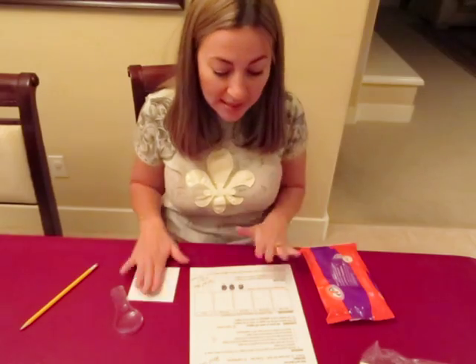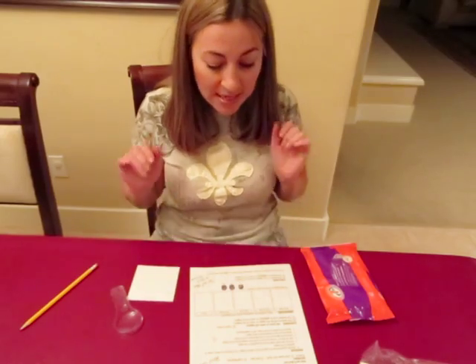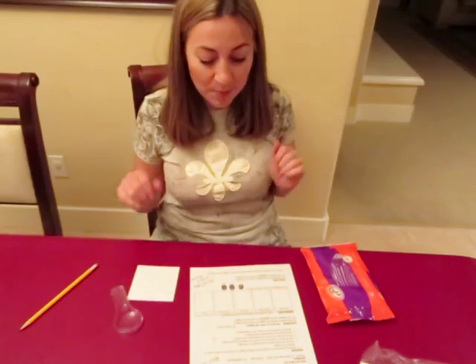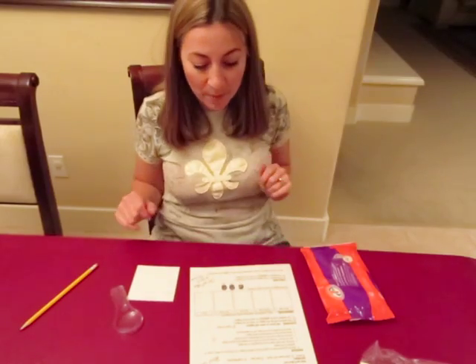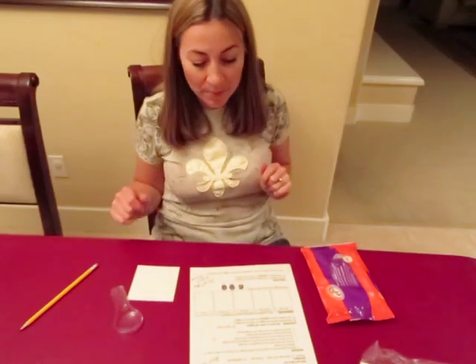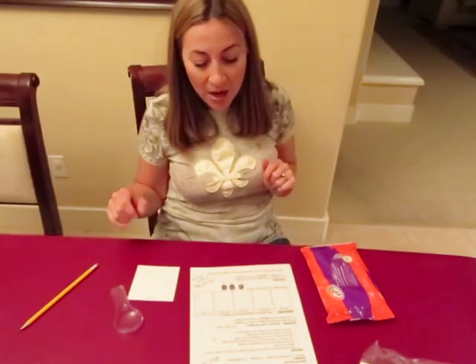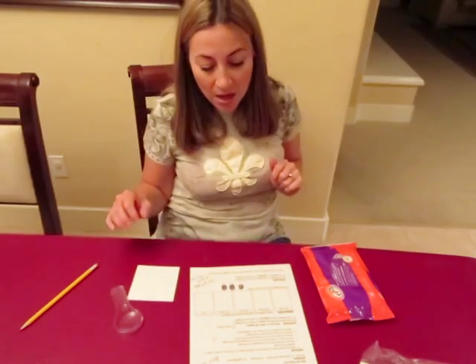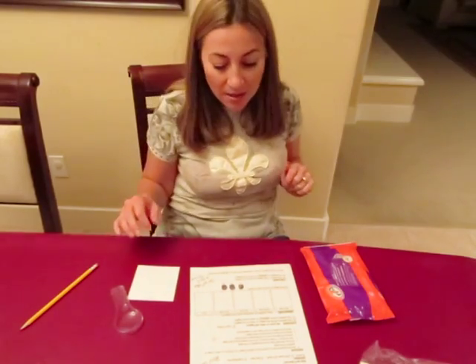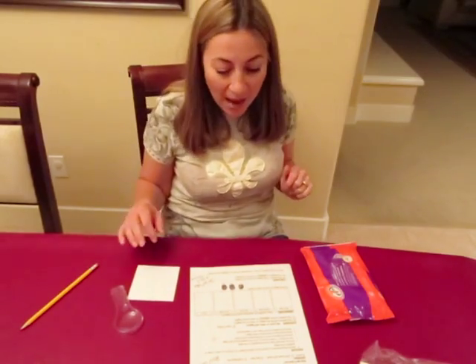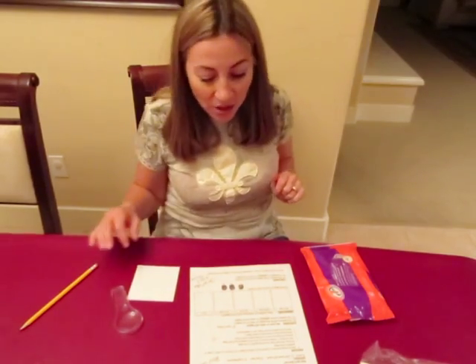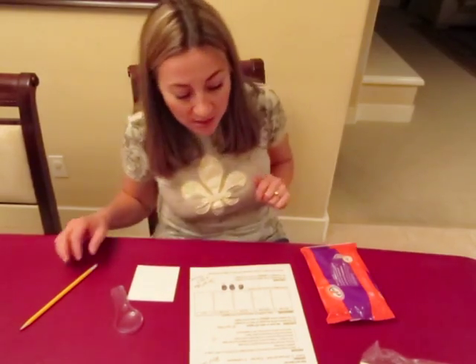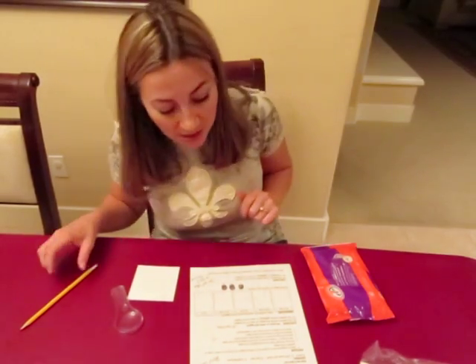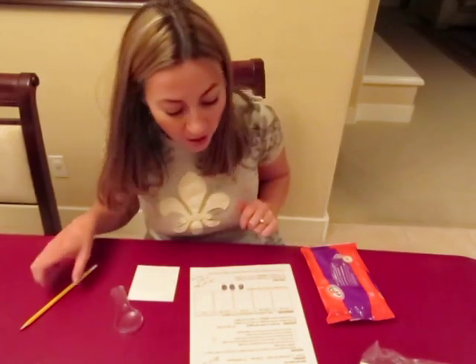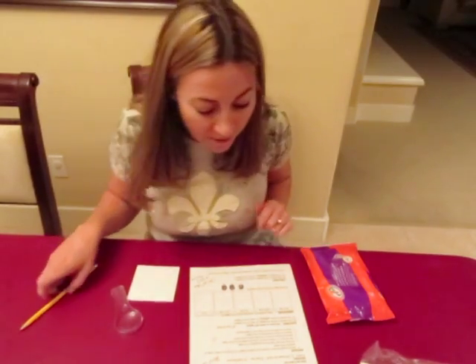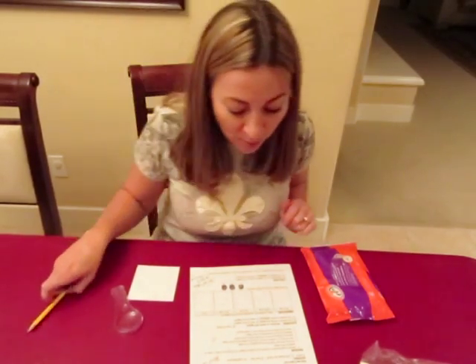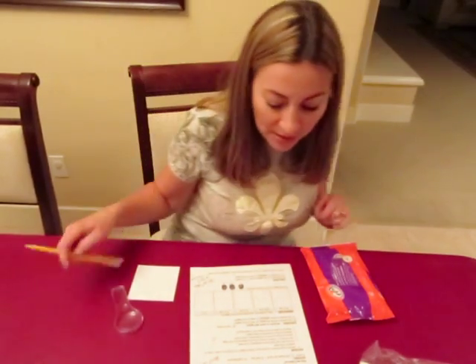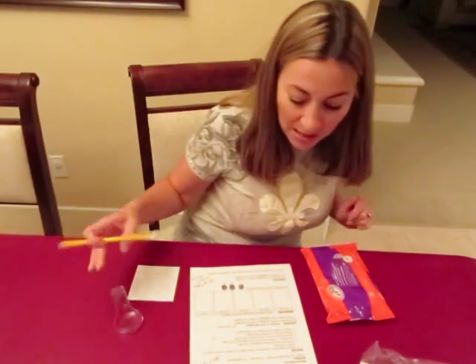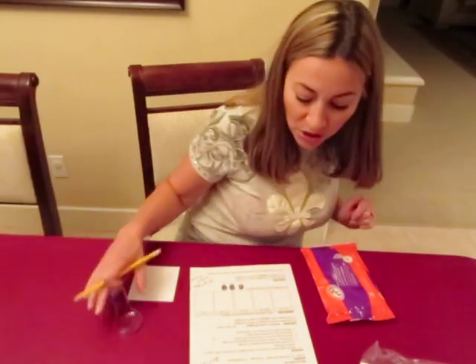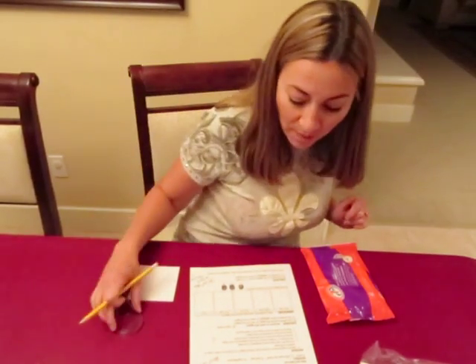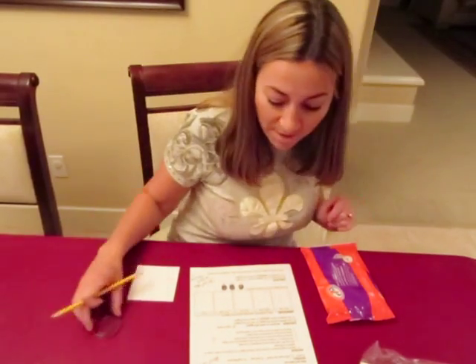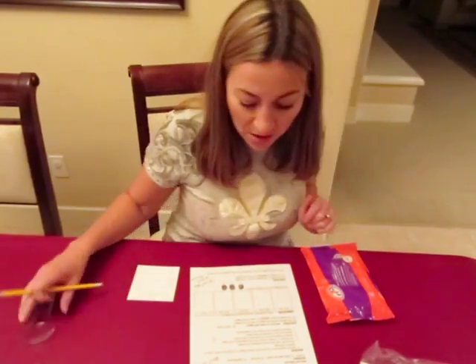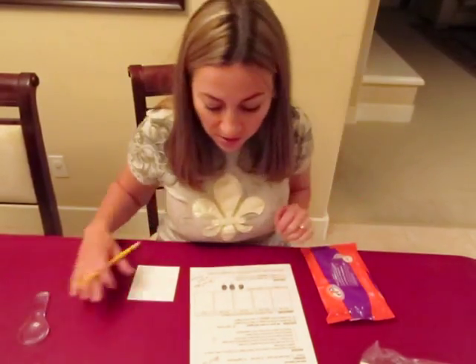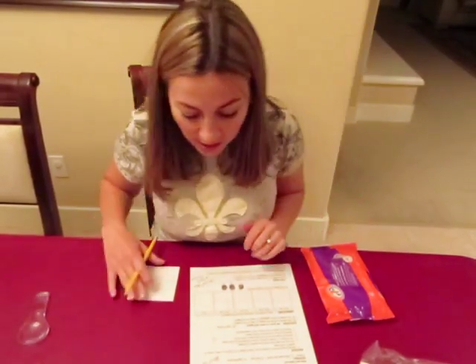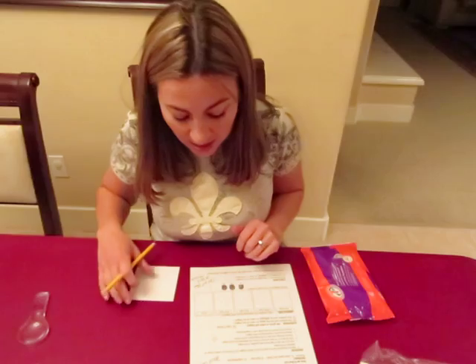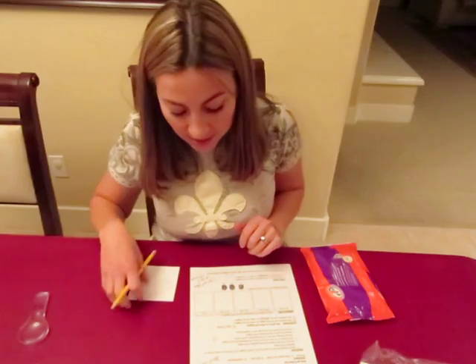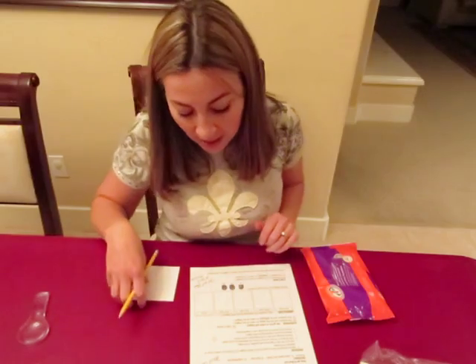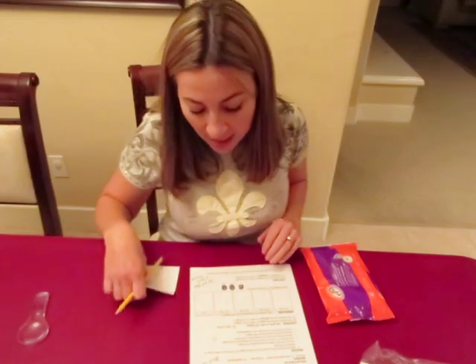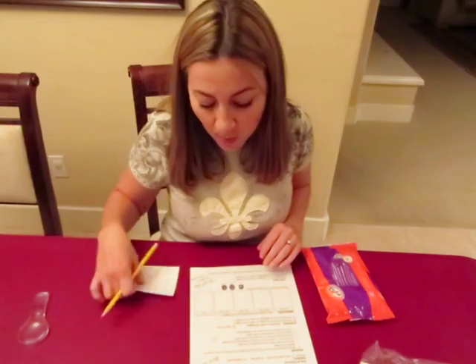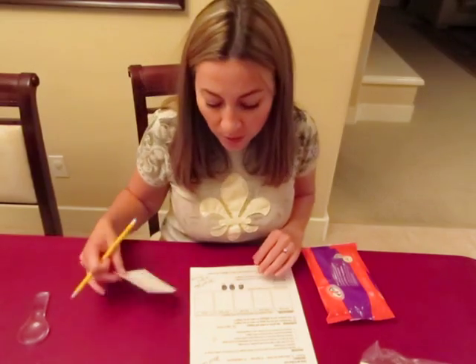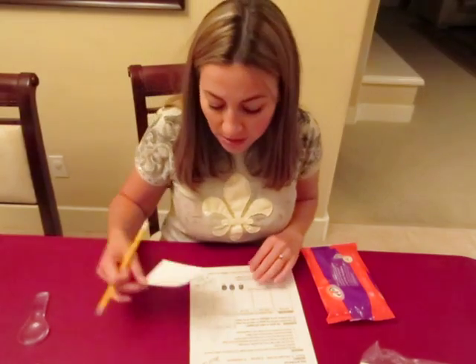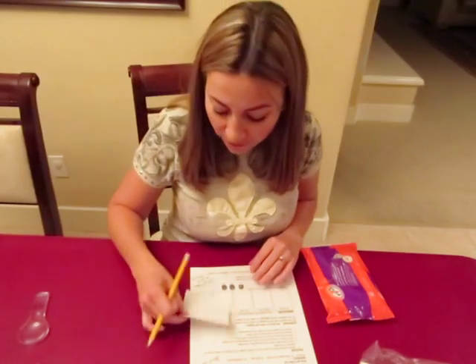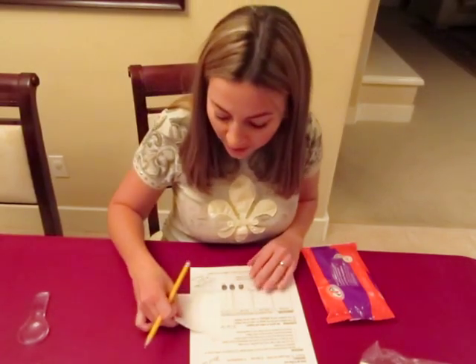Let's get to the experiment. The question is: are the fingerprints on each of my fingers the same or different?